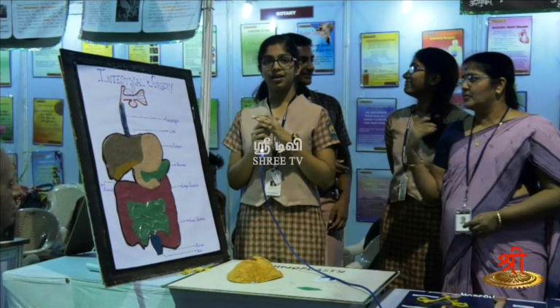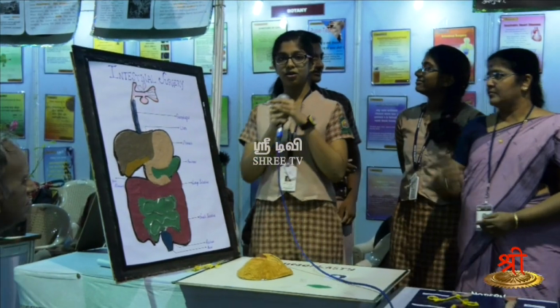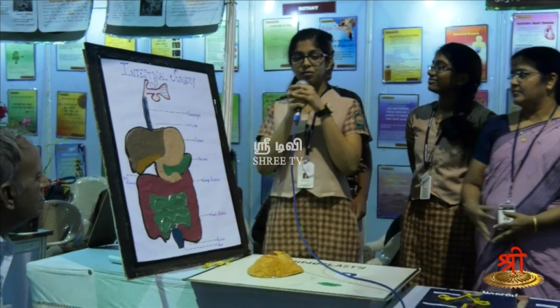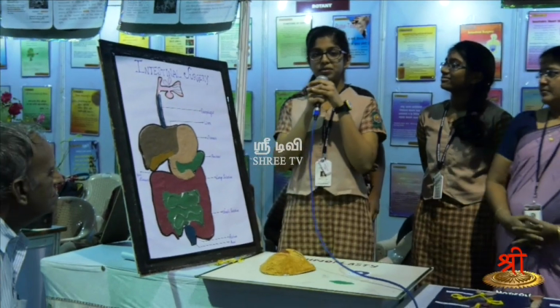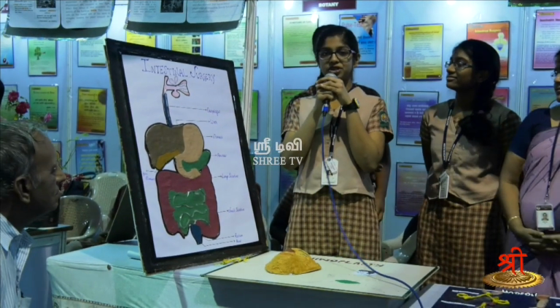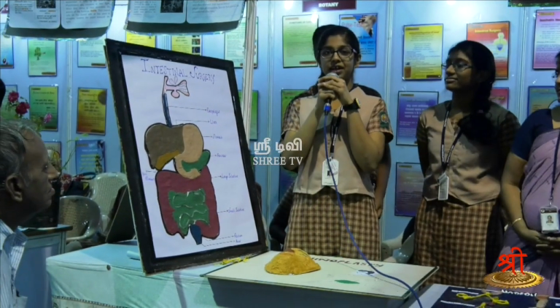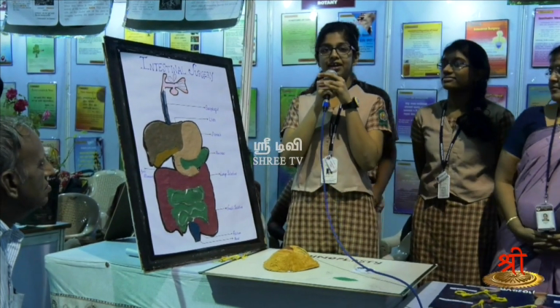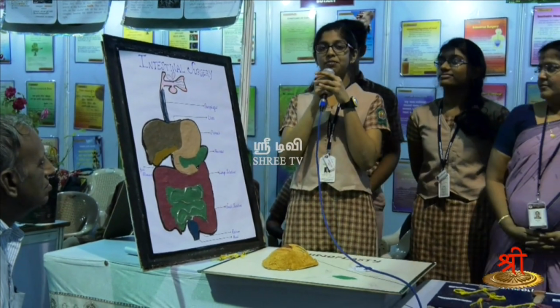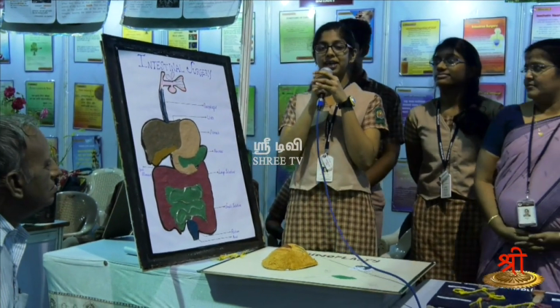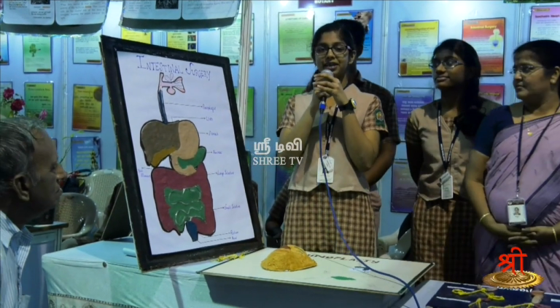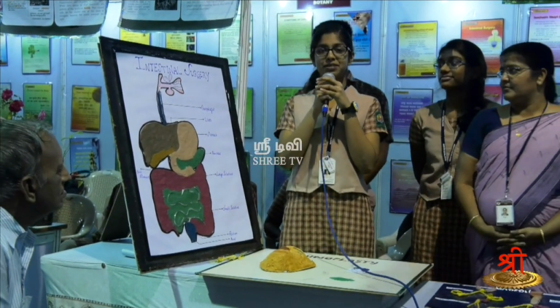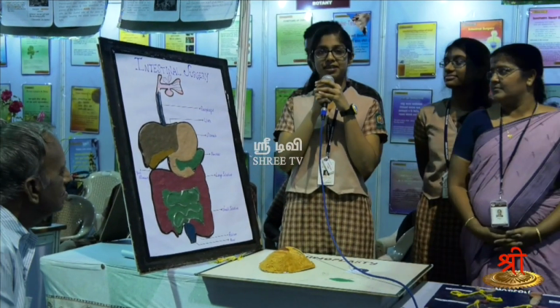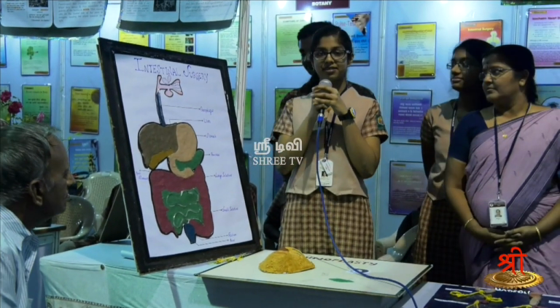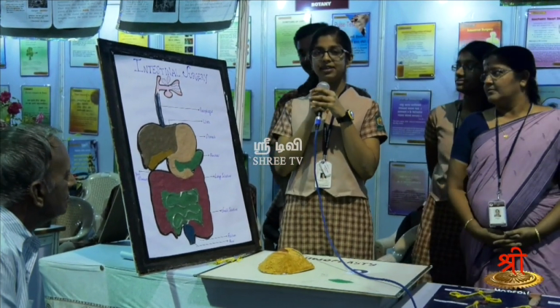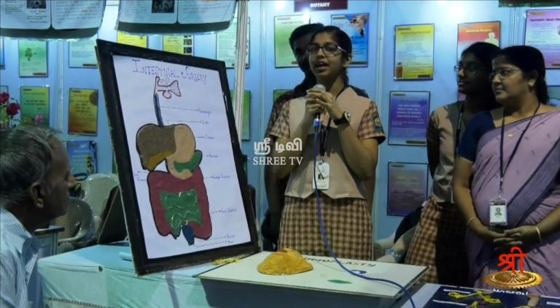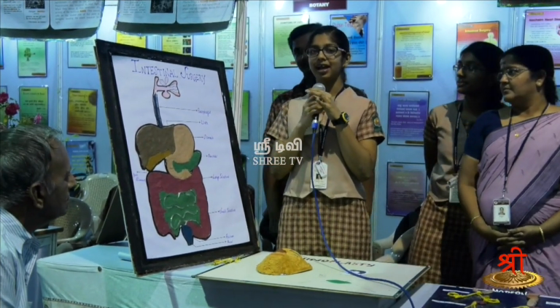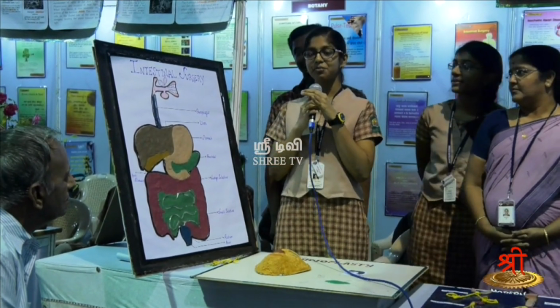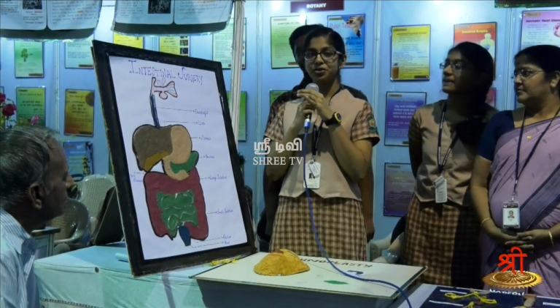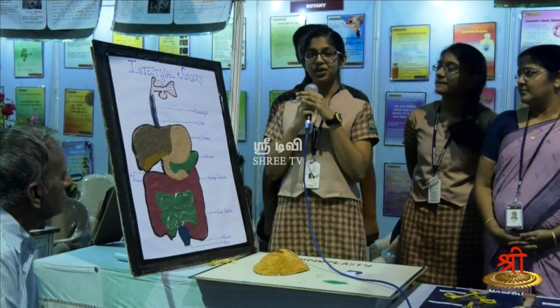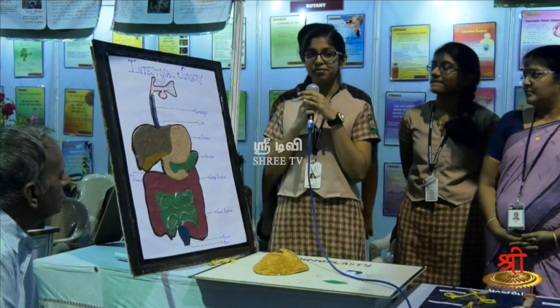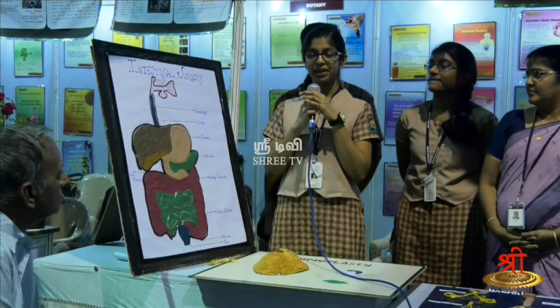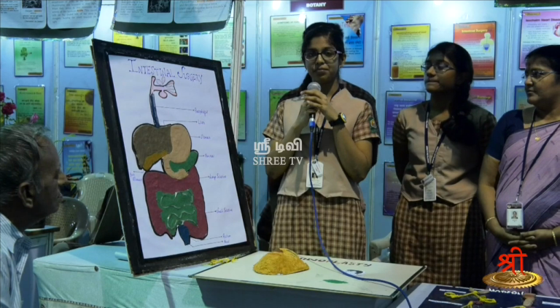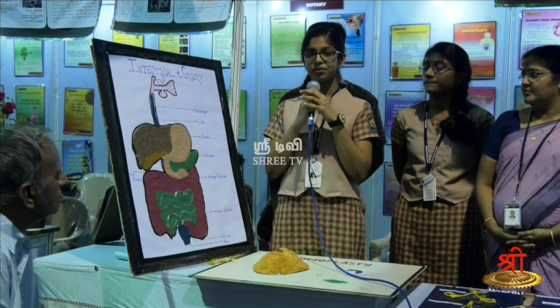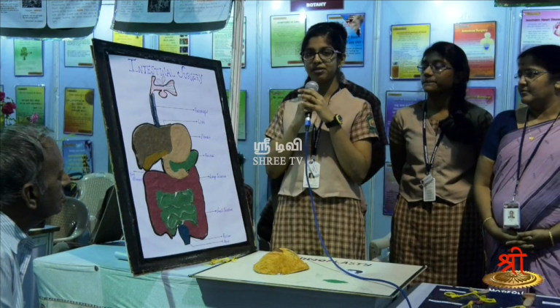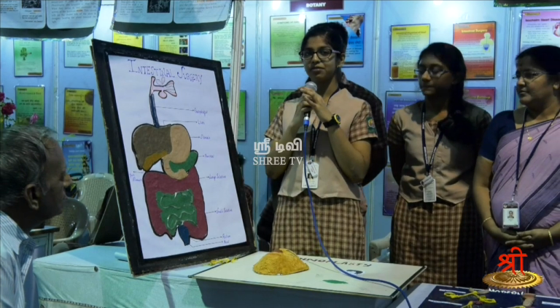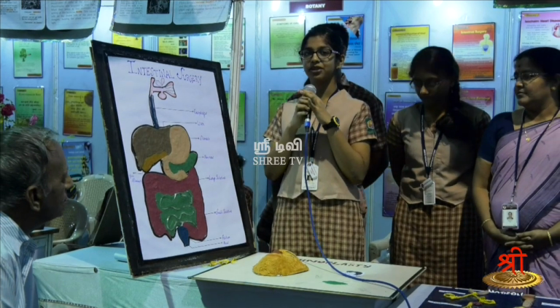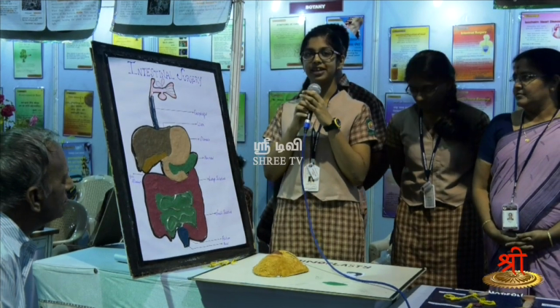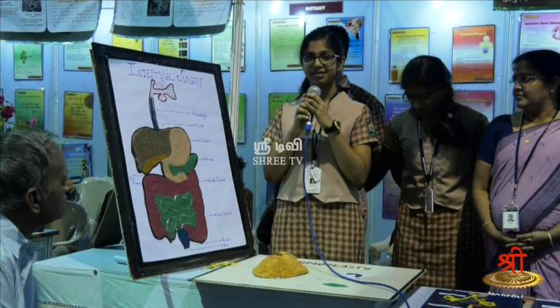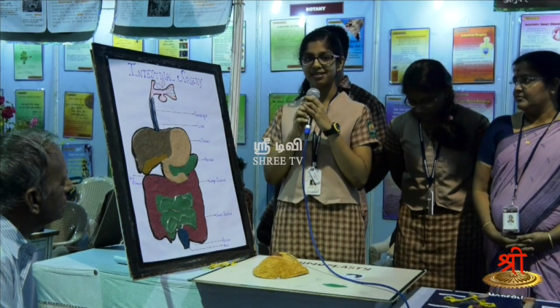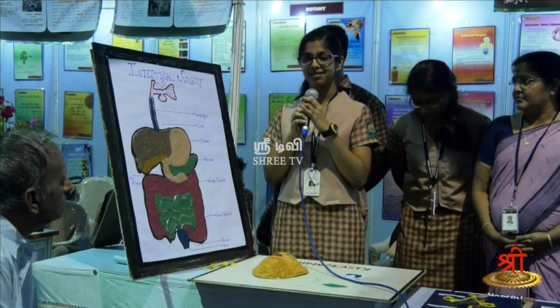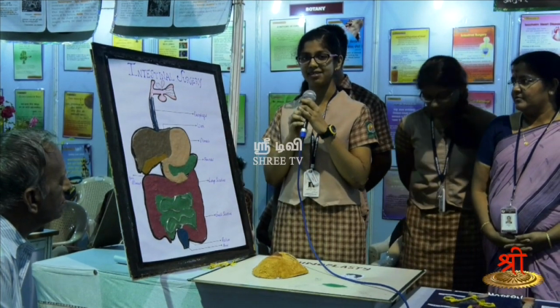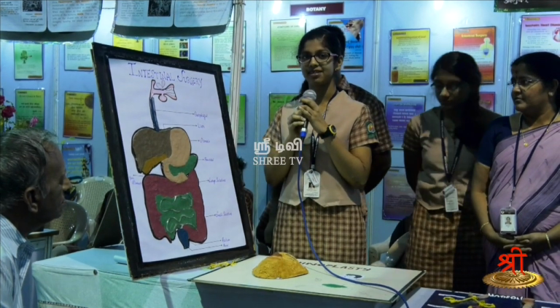Om Namah Shivaya. My name is Darshini and I am going to explain the procedure for intestinal surgery.